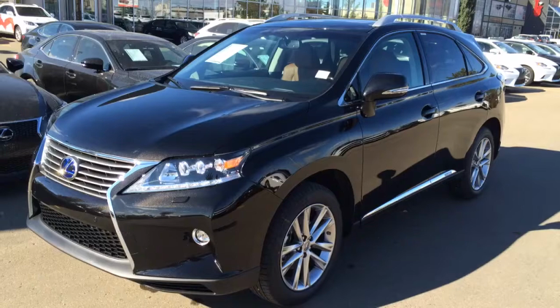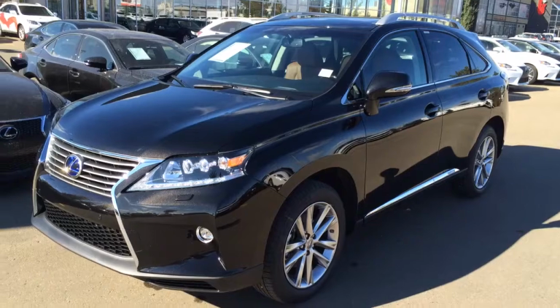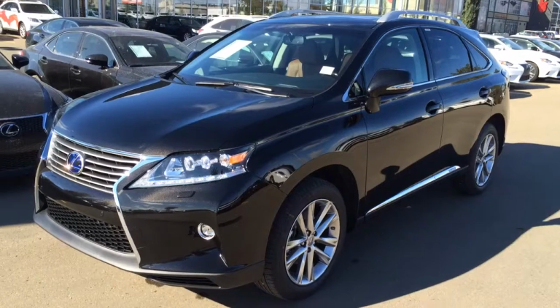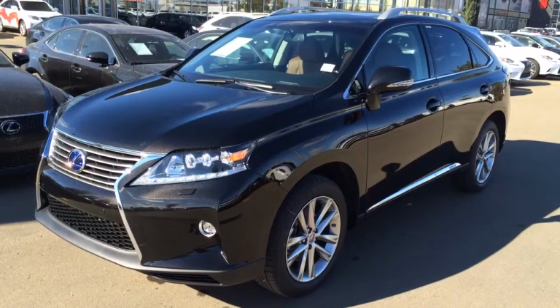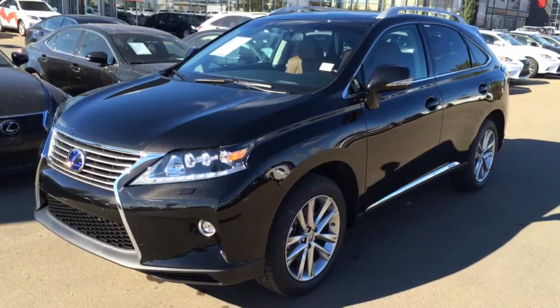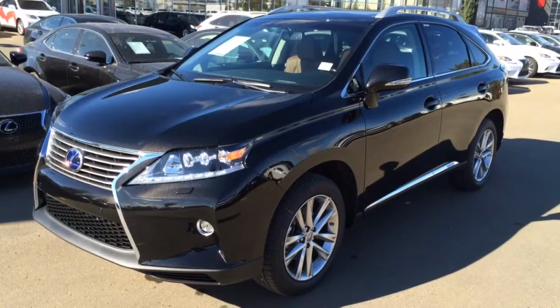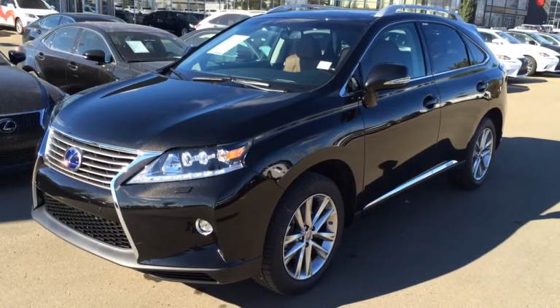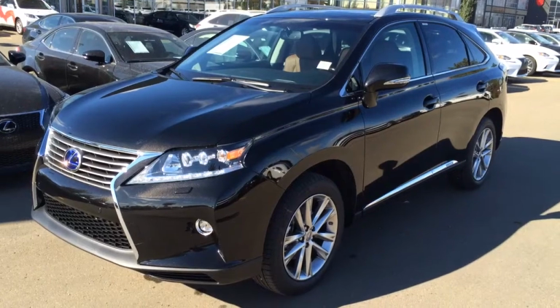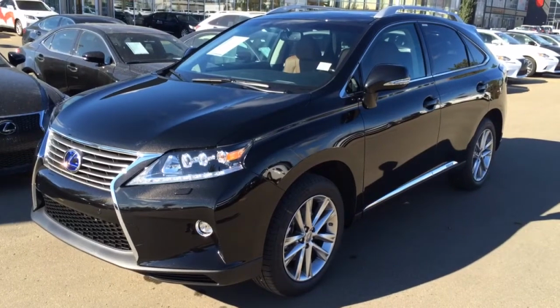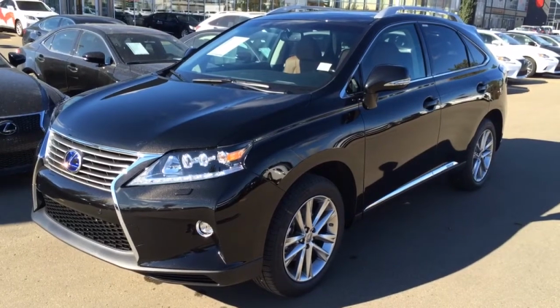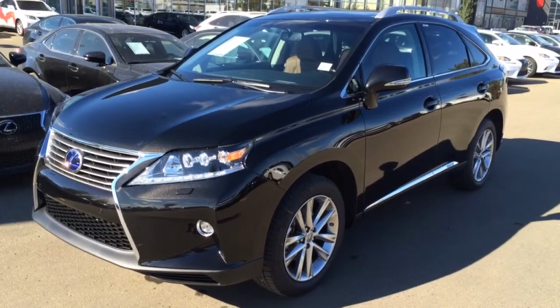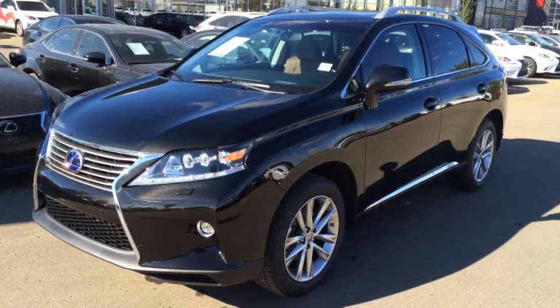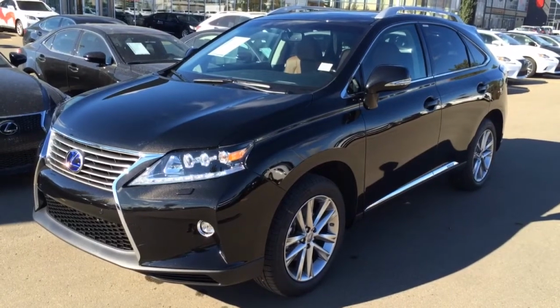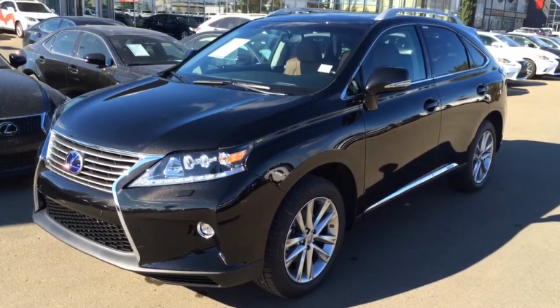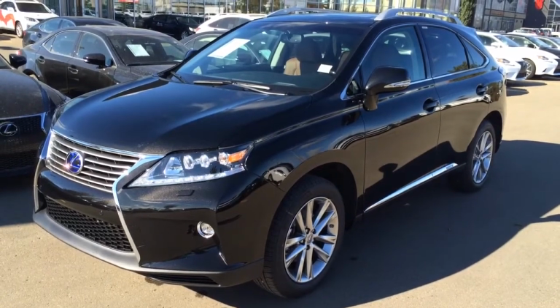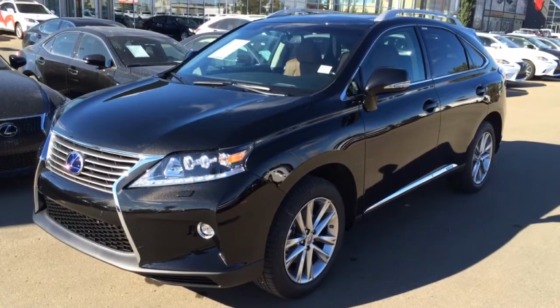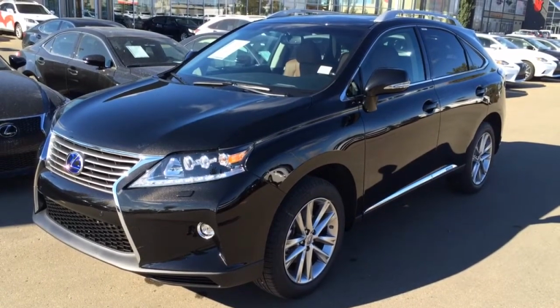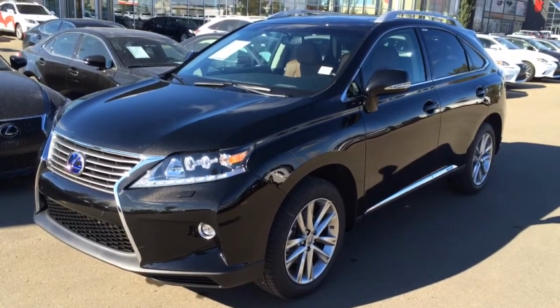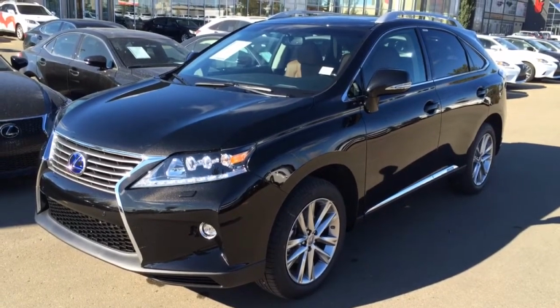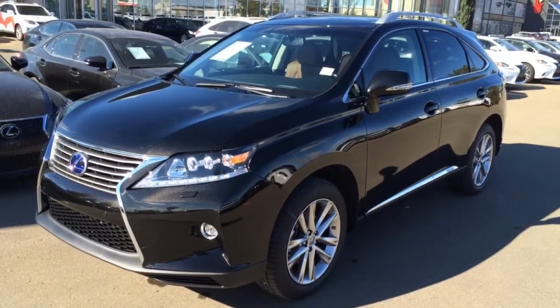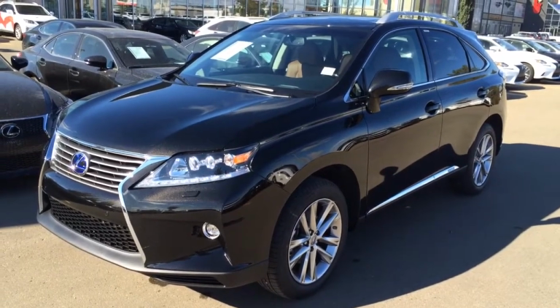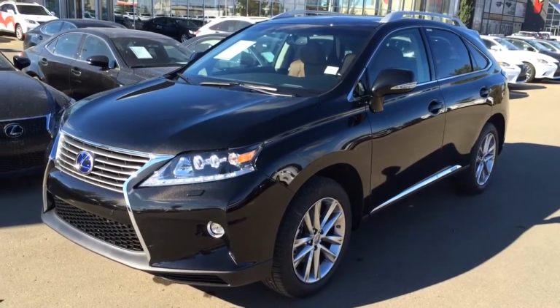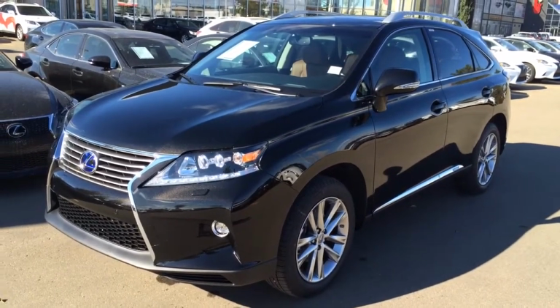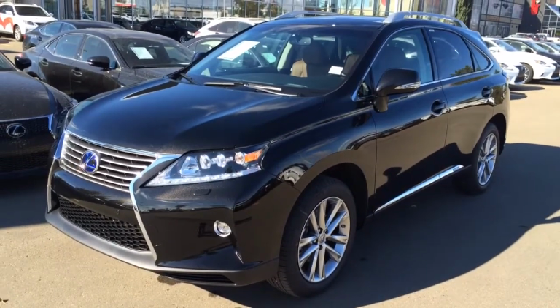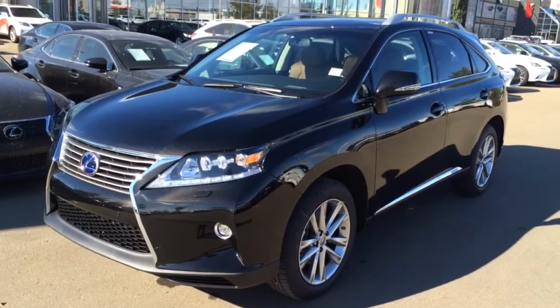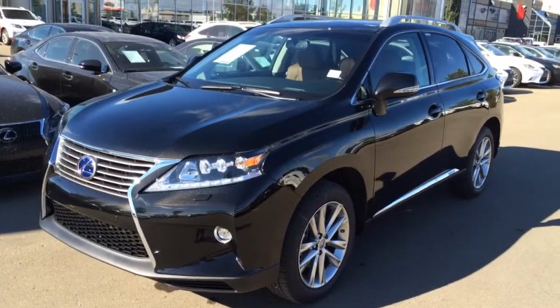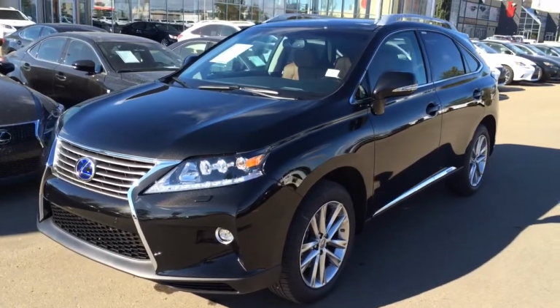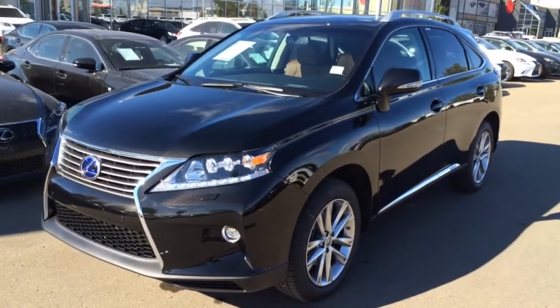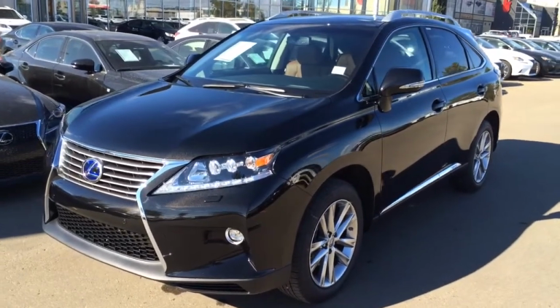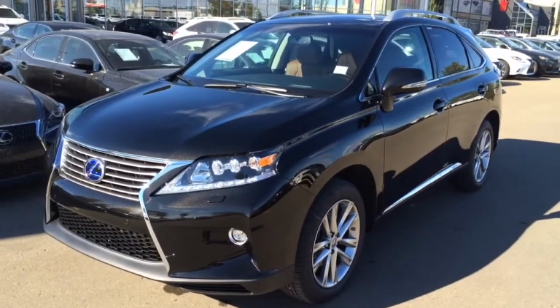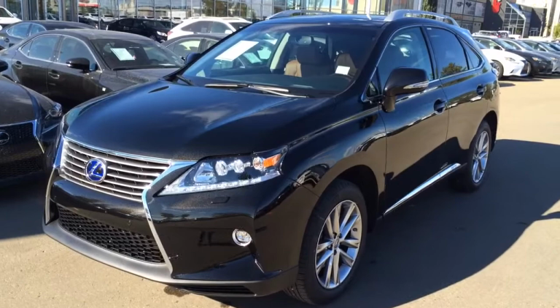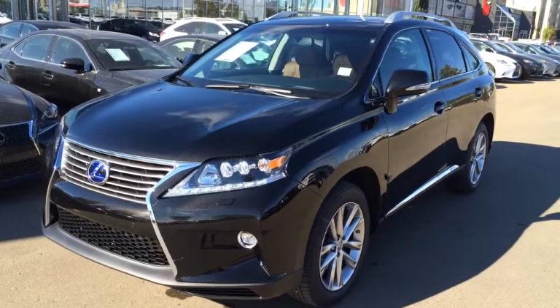Hey everybody, welcome to Lexus of Edmonton. We are located off 111th Ave and 170th Street in Edmonton, Alberta, Canada.